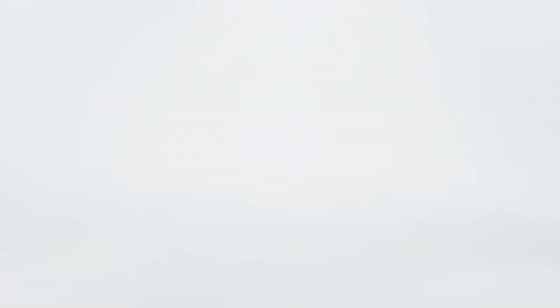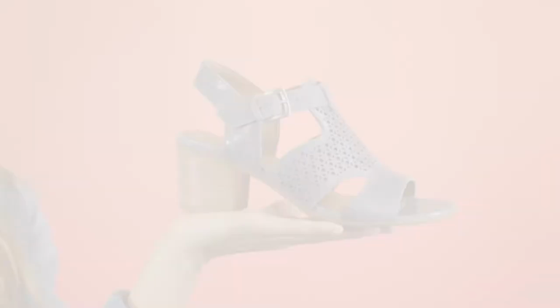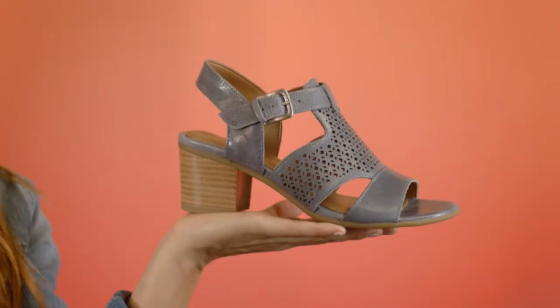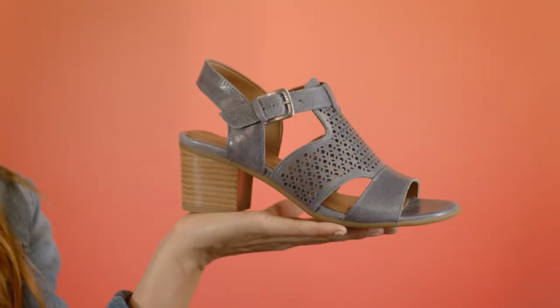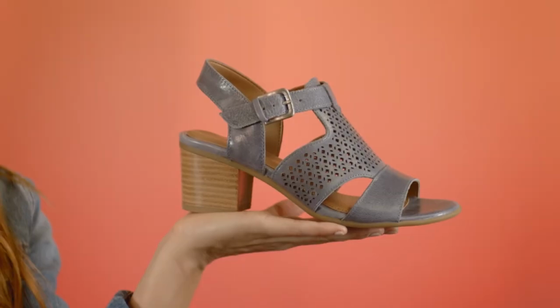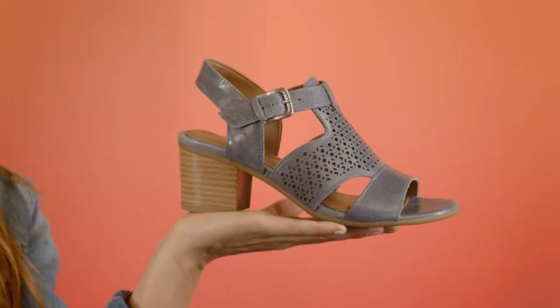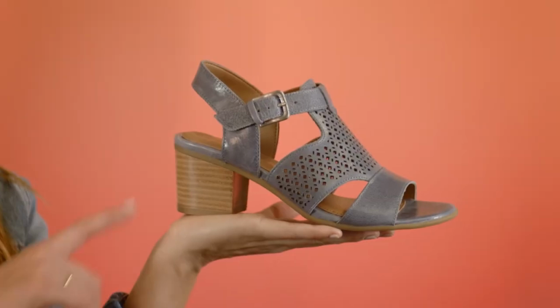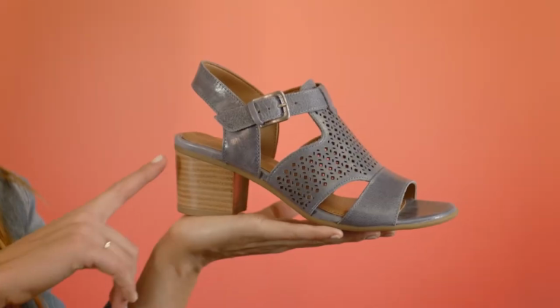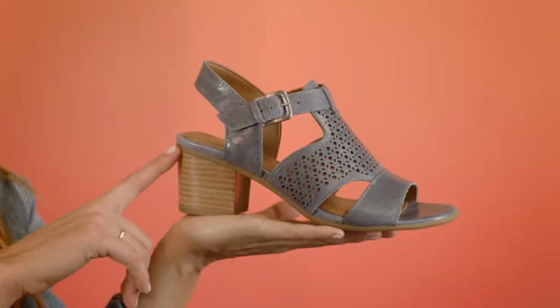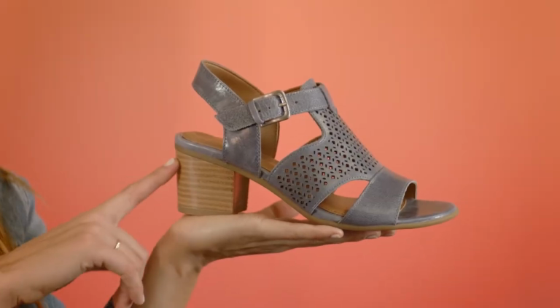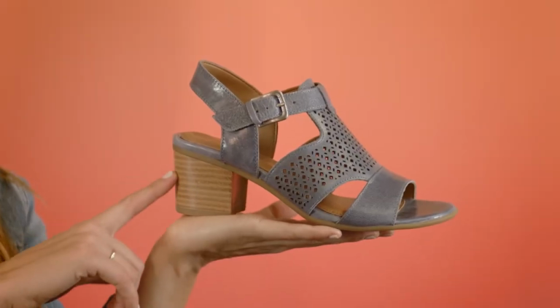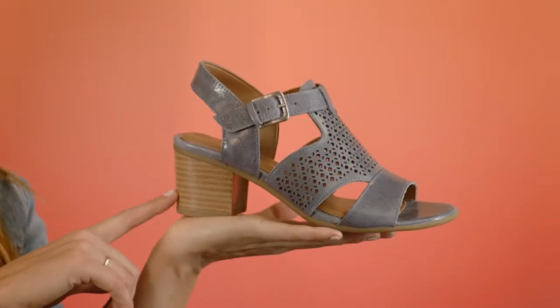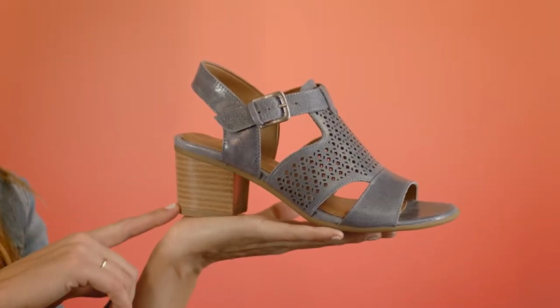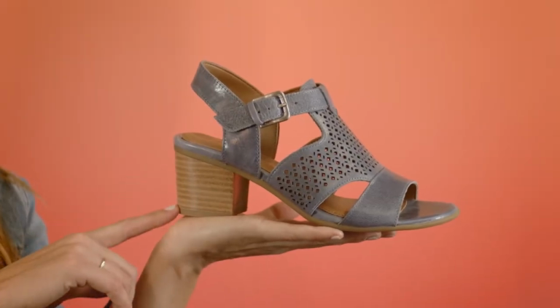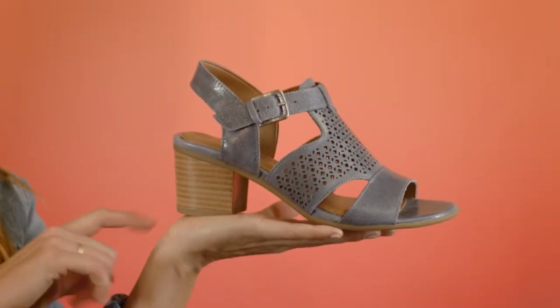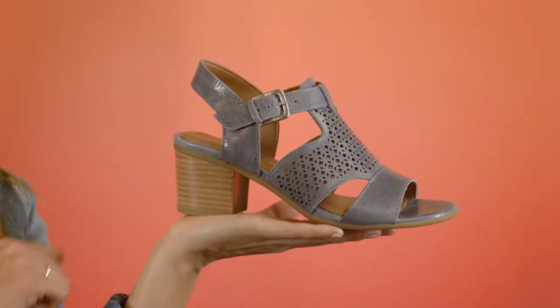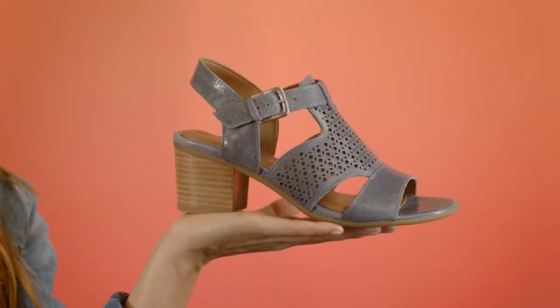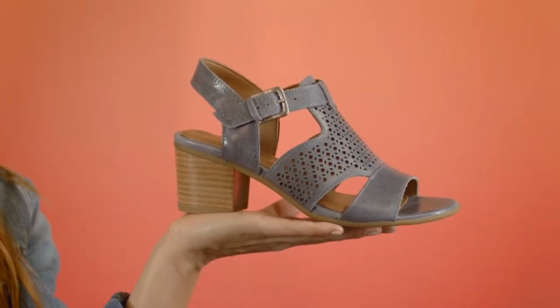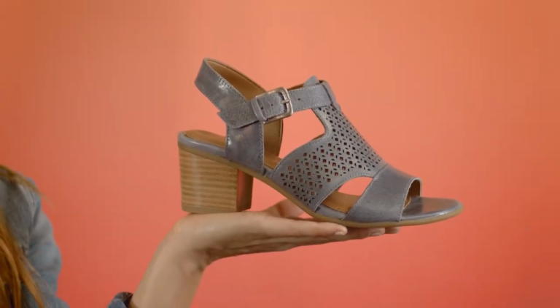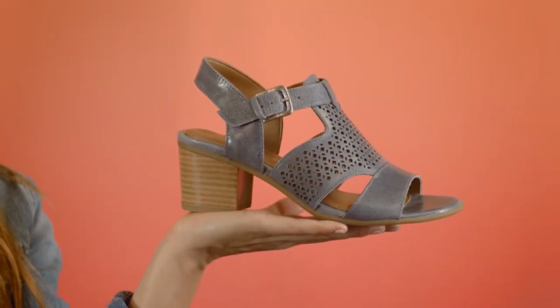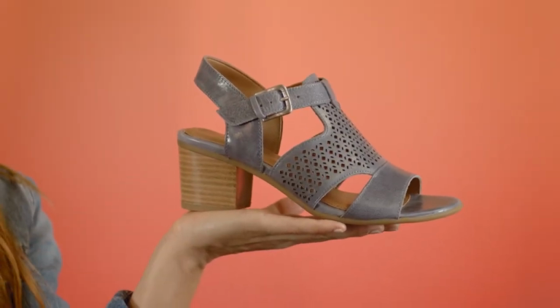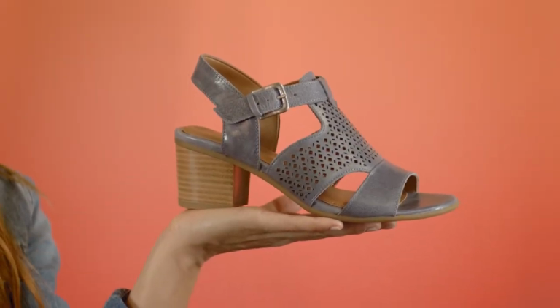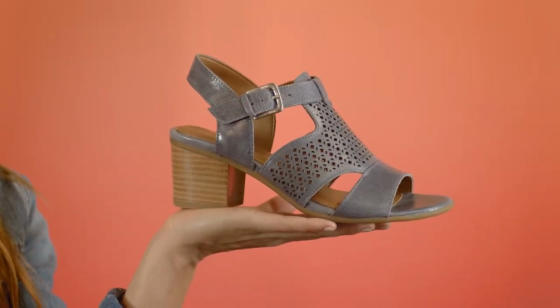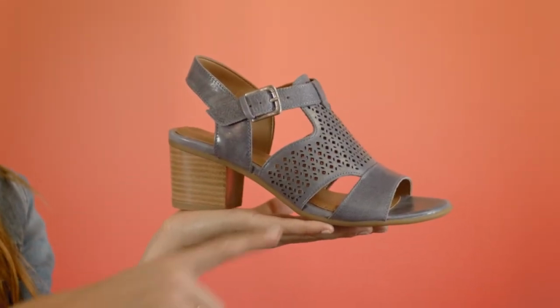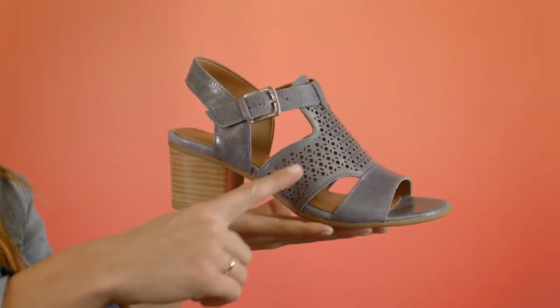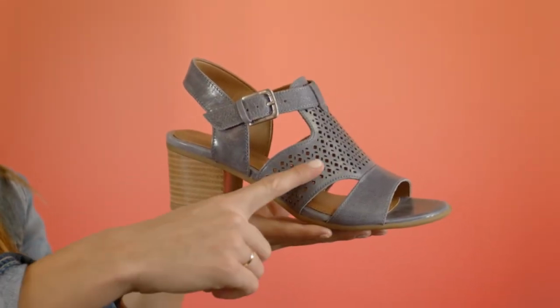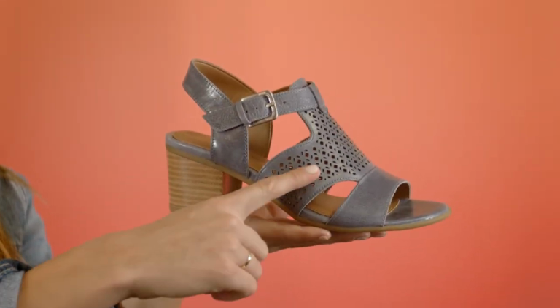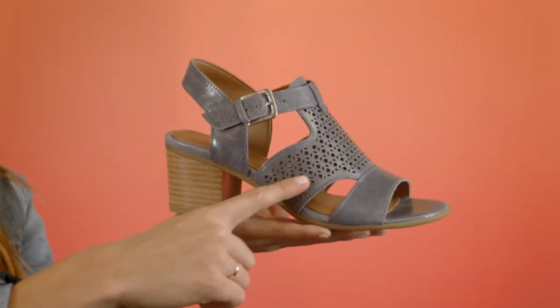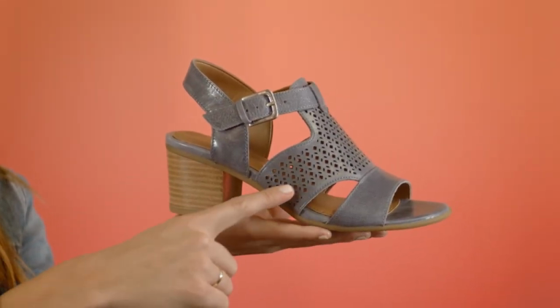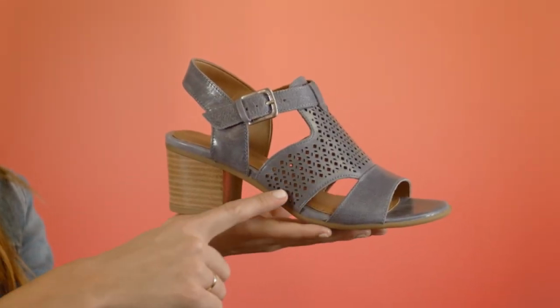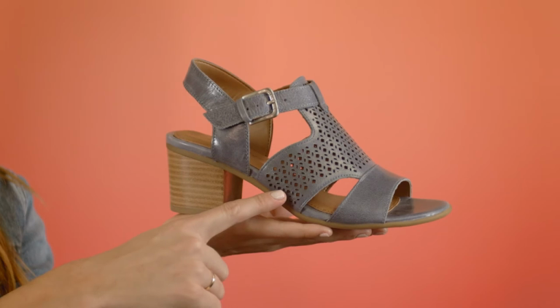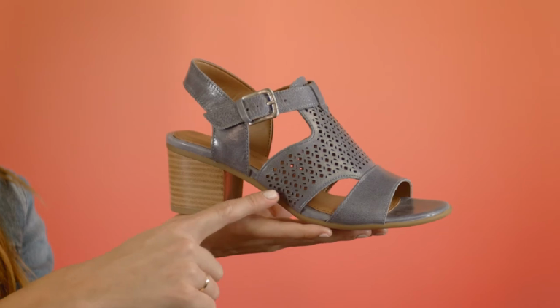It is a block heel, available in four colors, and features eye-catching laser cut-out details.